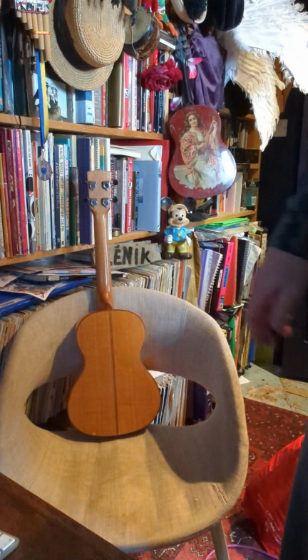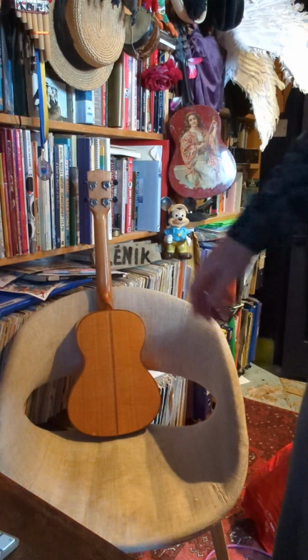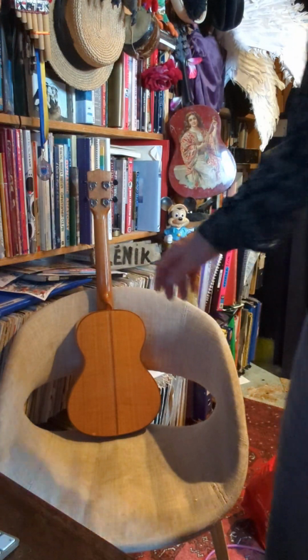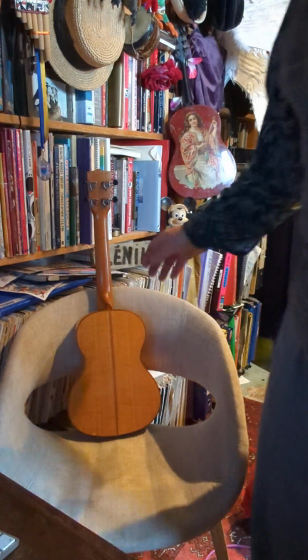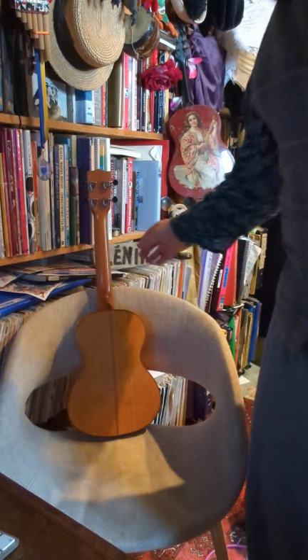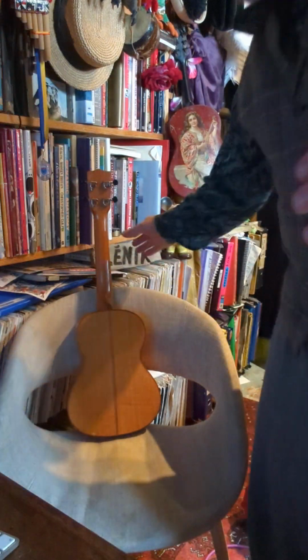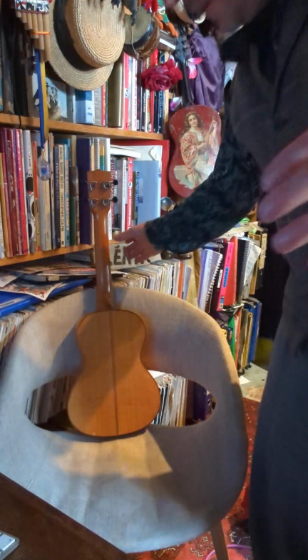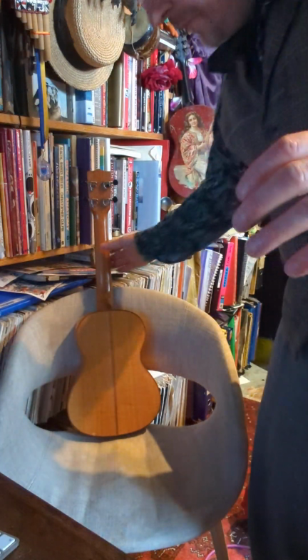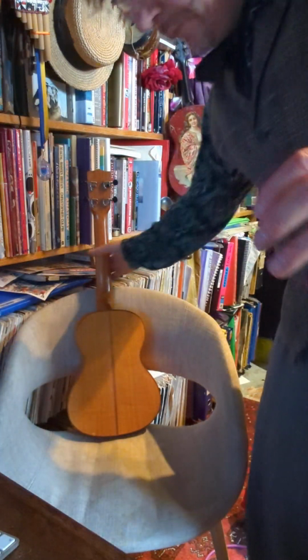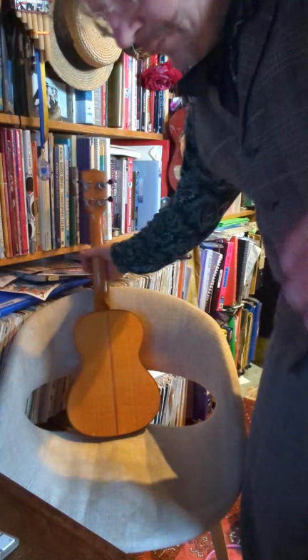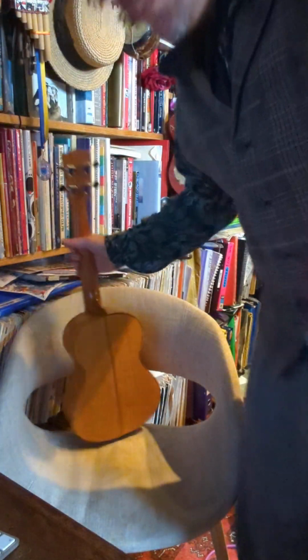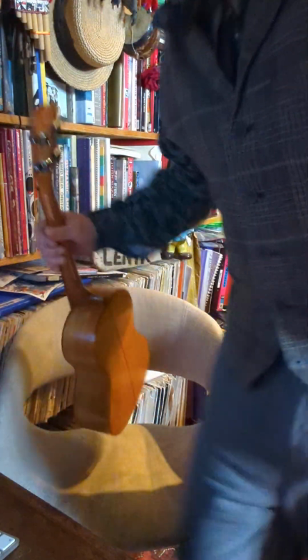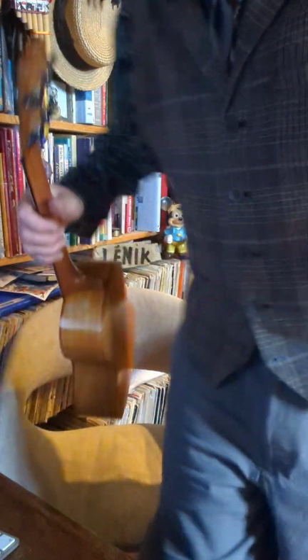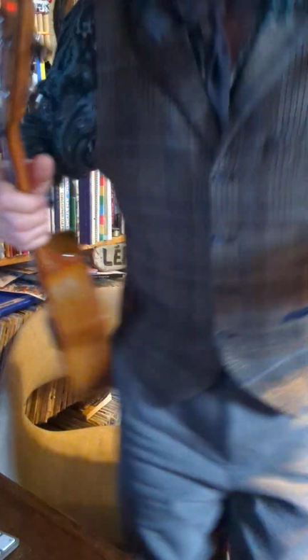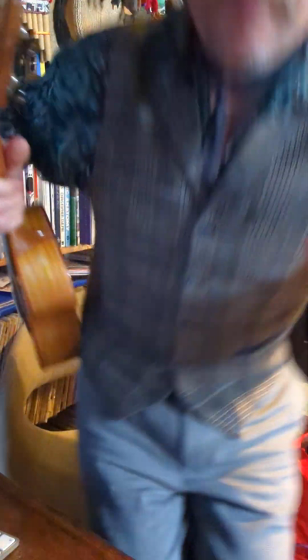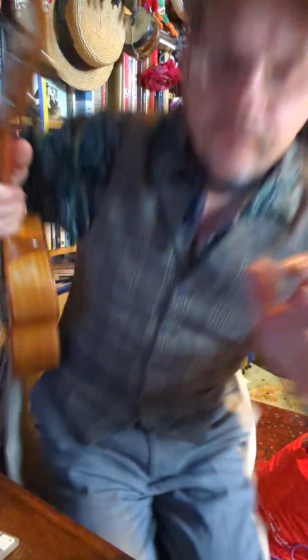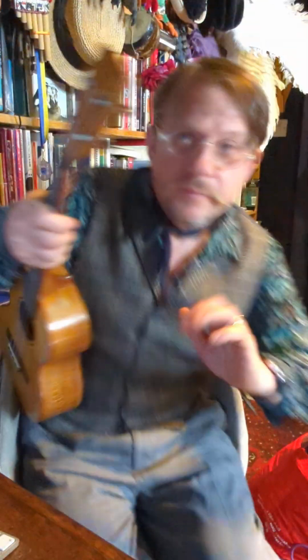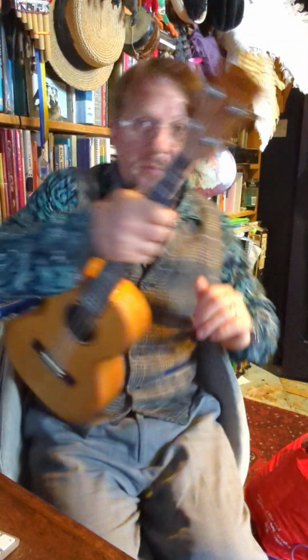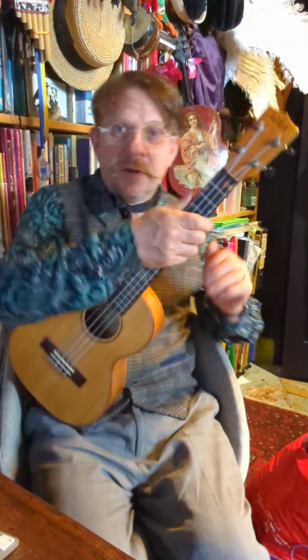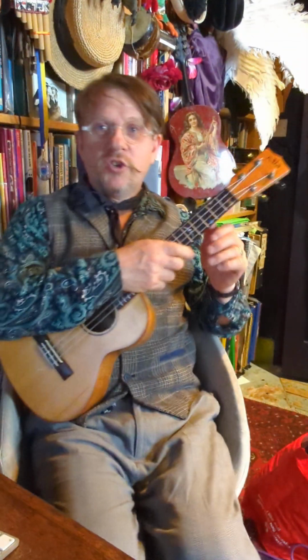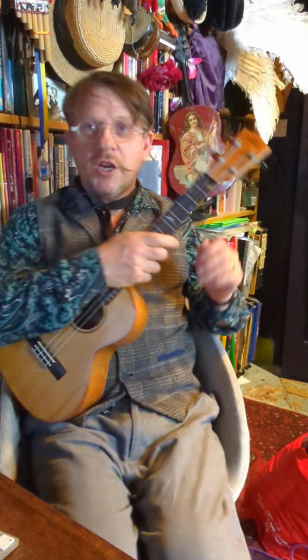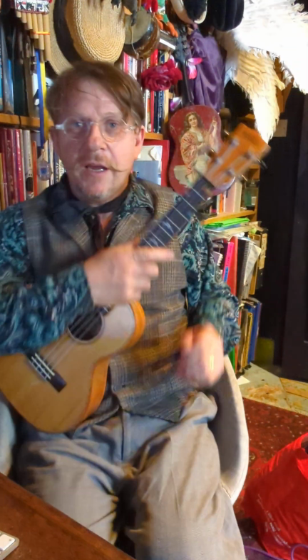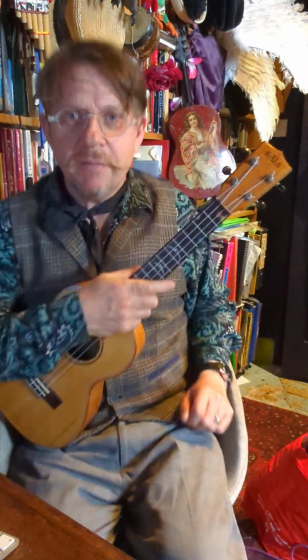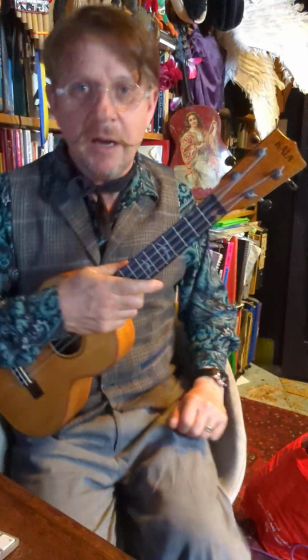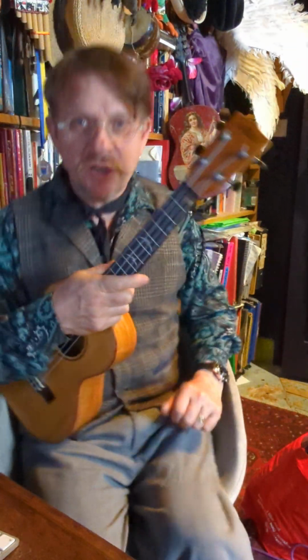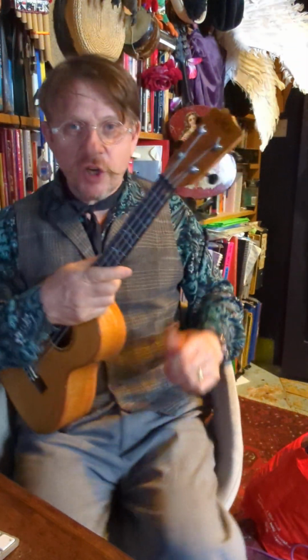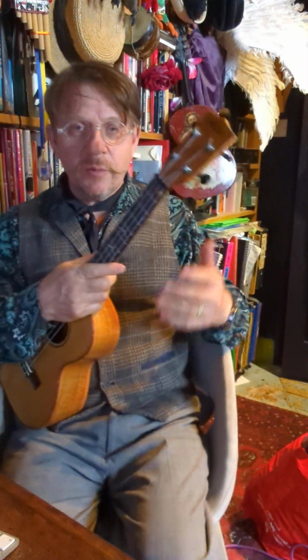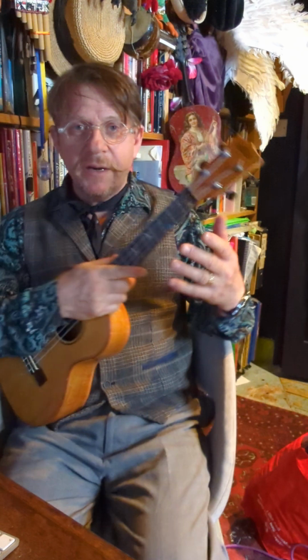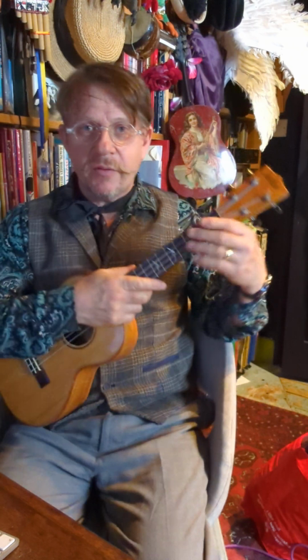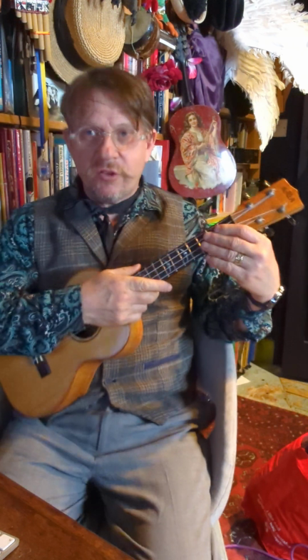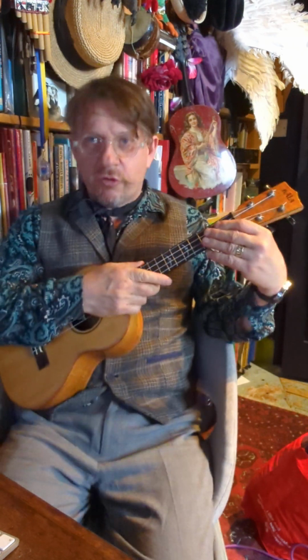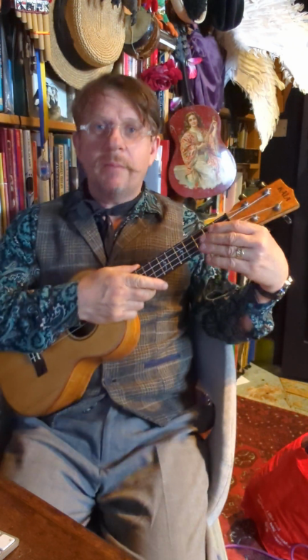Hello little machine. Jake here. I'm going to show you another strum.